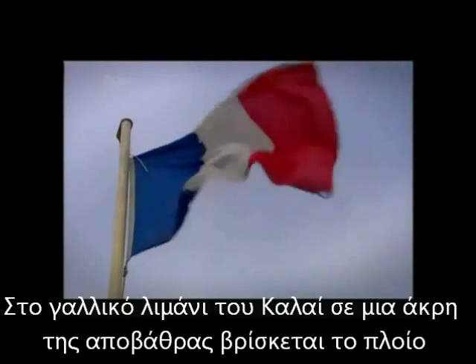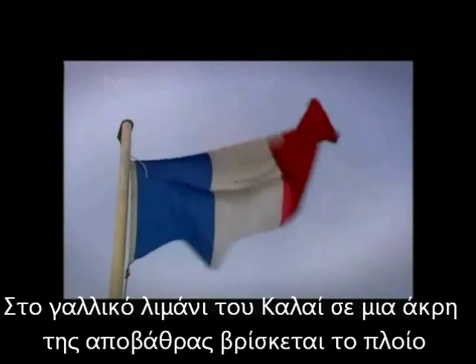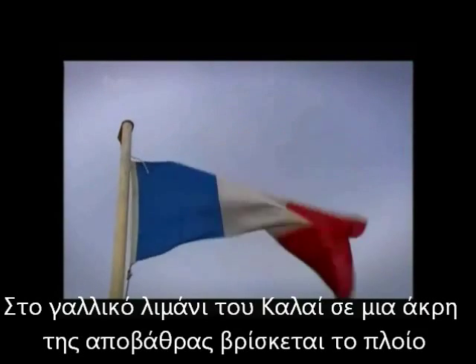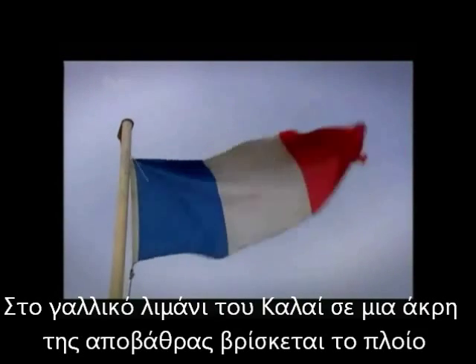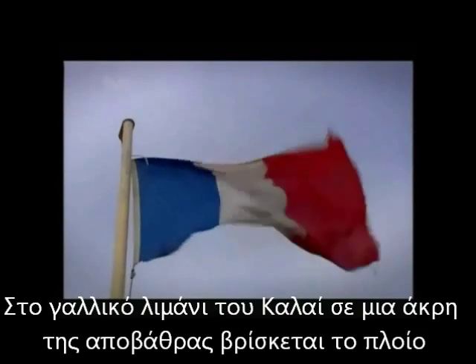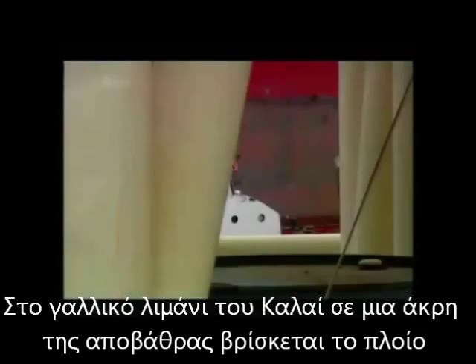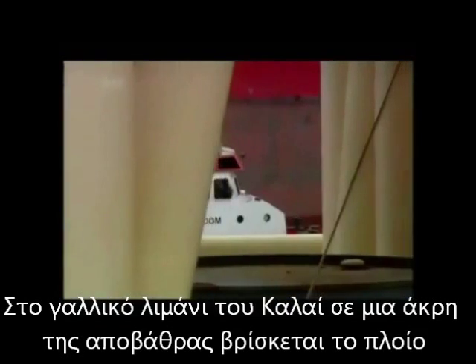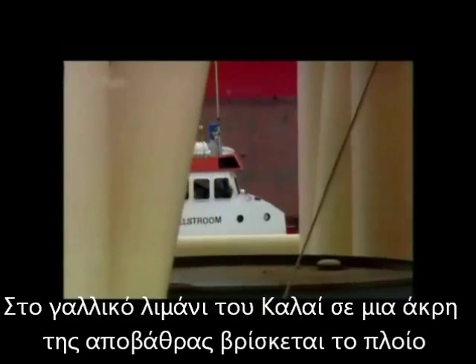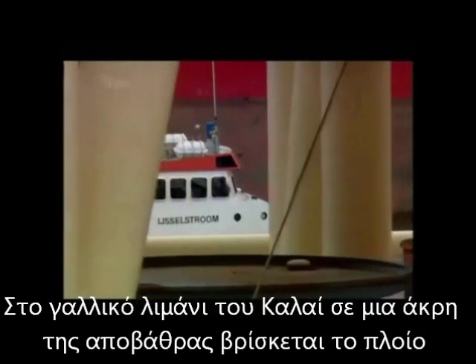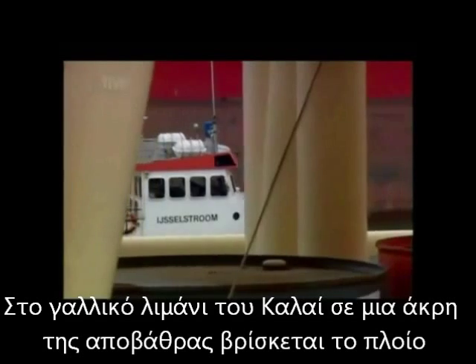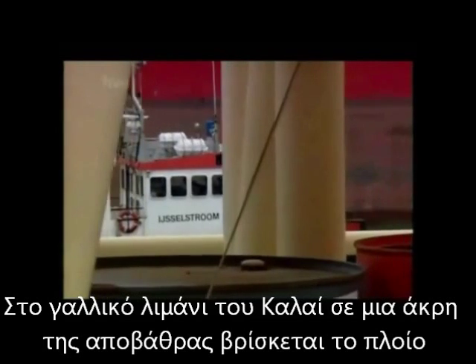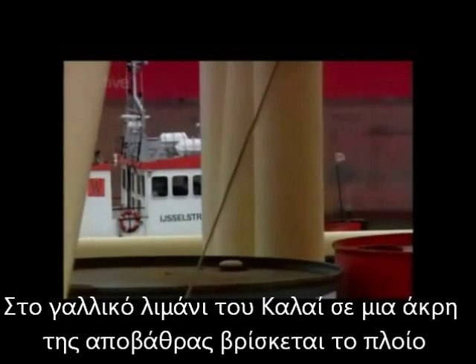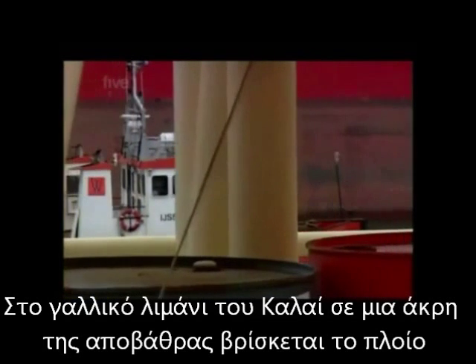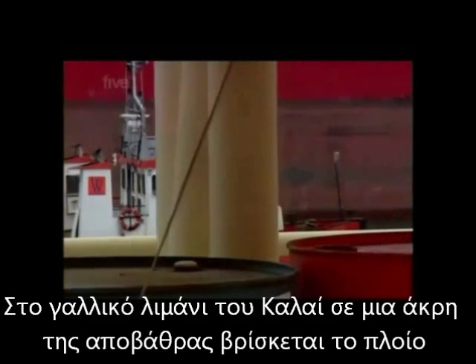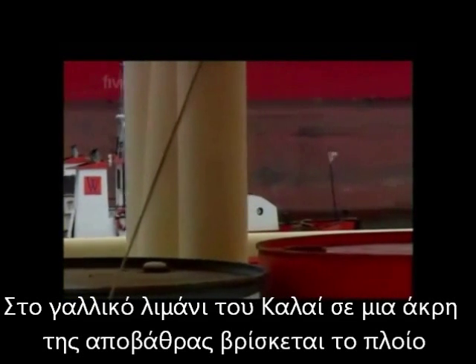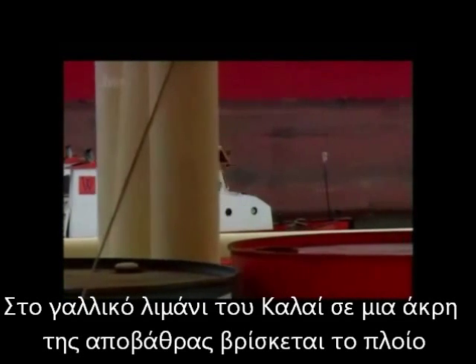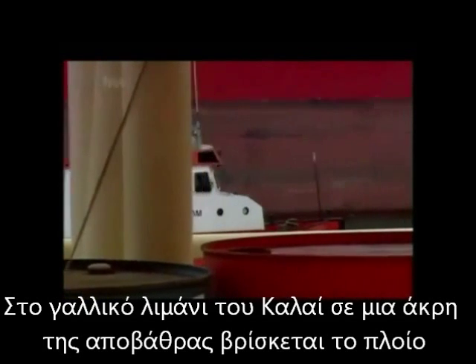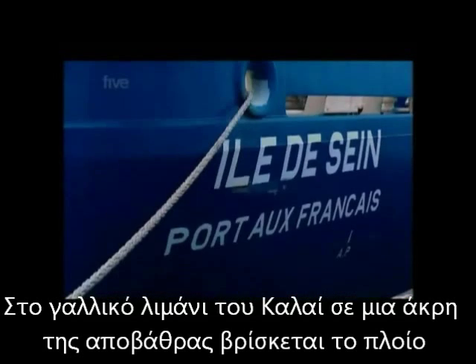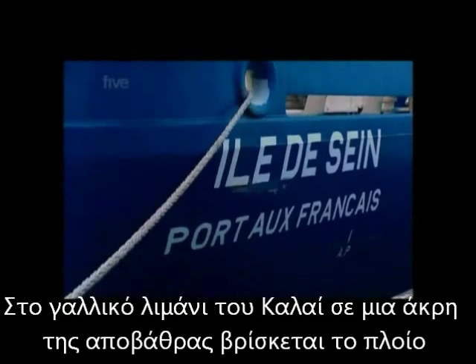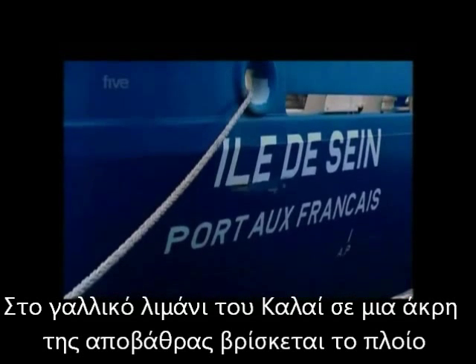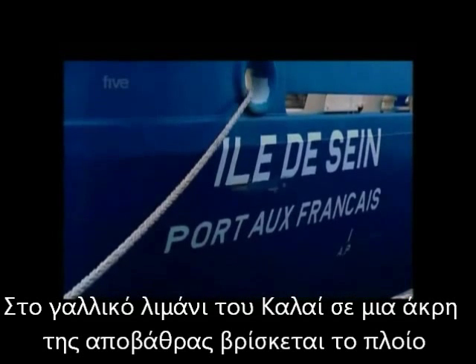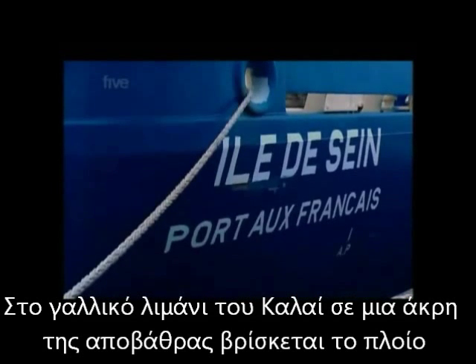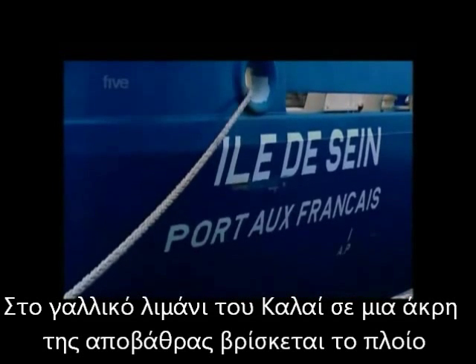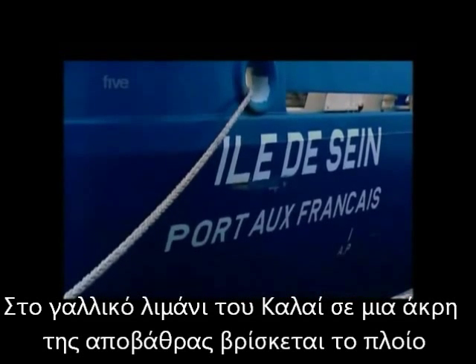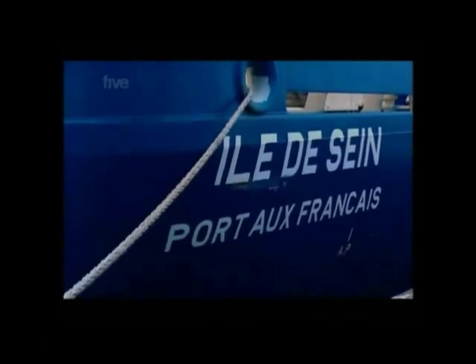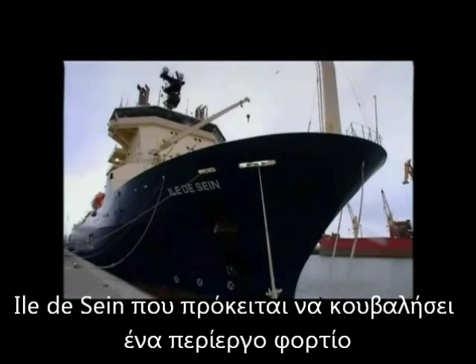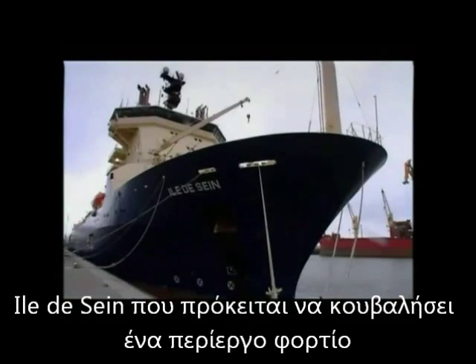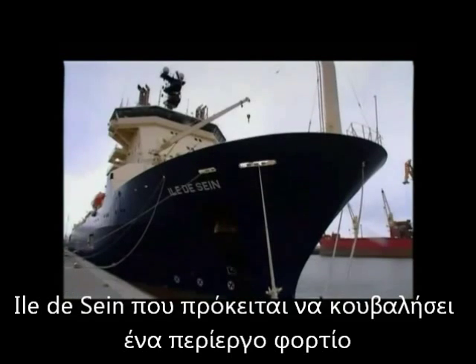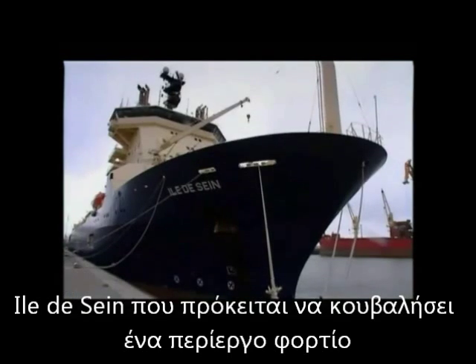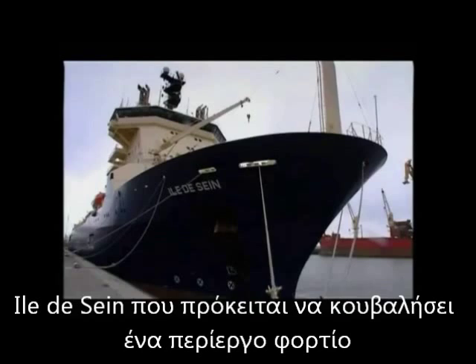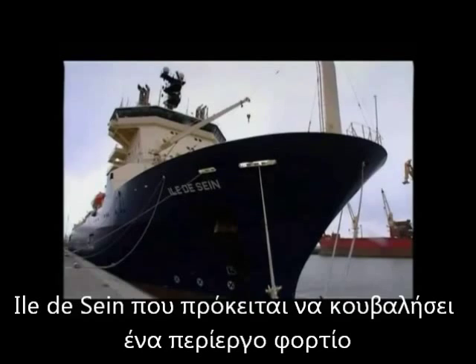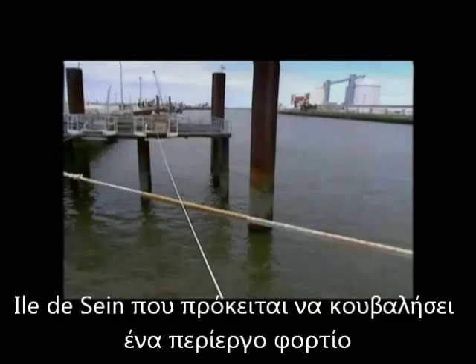The French port of Calais. In a quiet corner of the docks, this ship, the Ile de Seine, is taking on board an intriguing cargo.